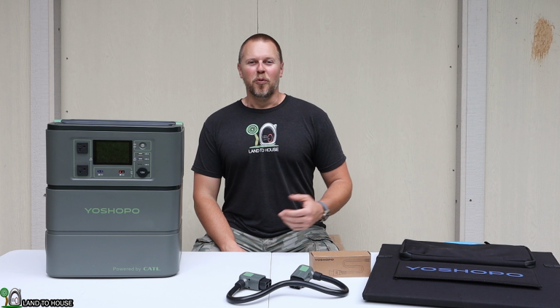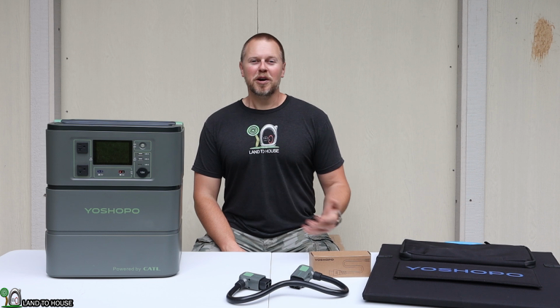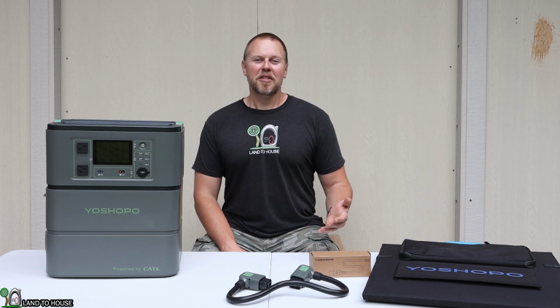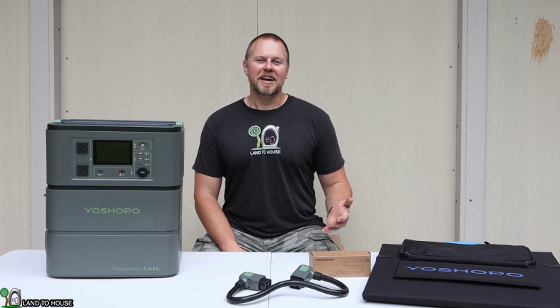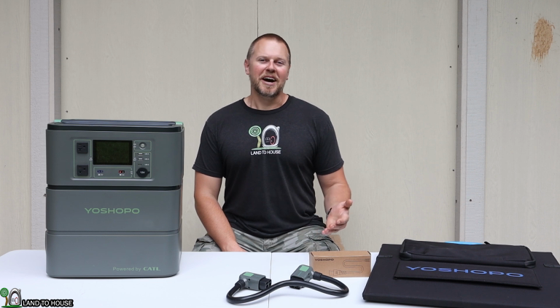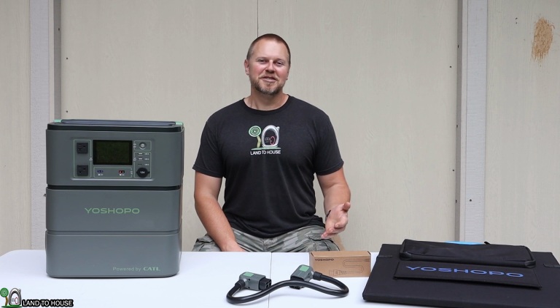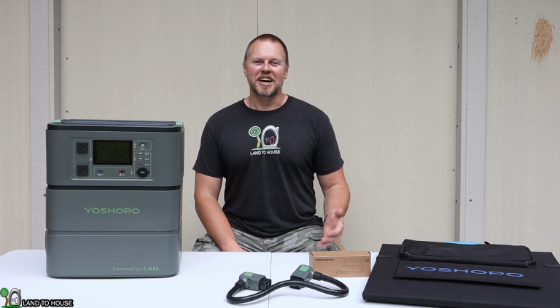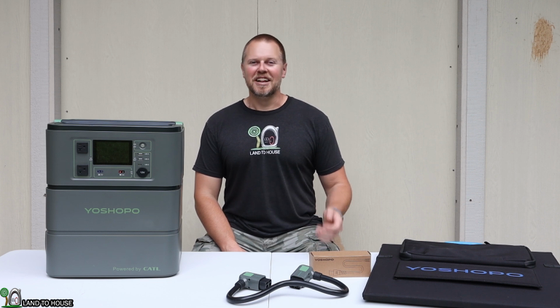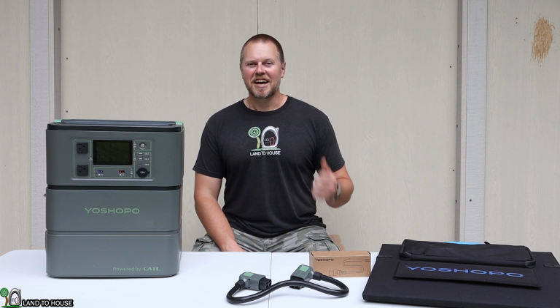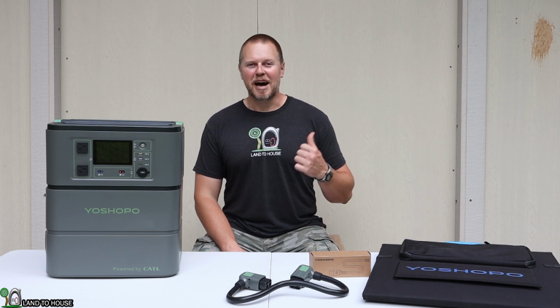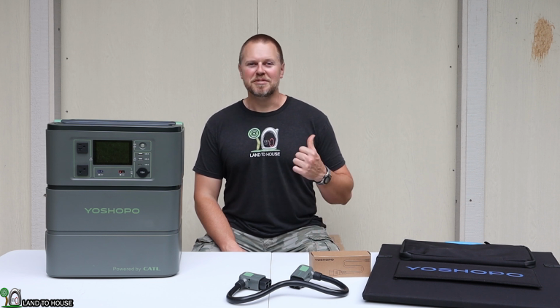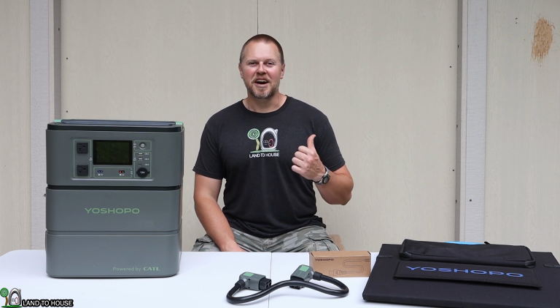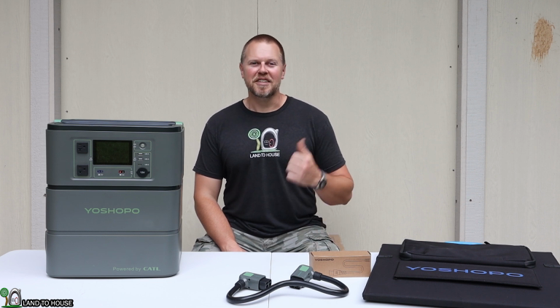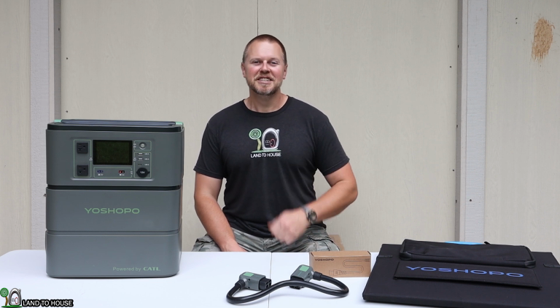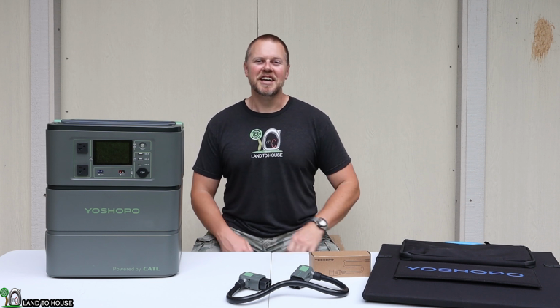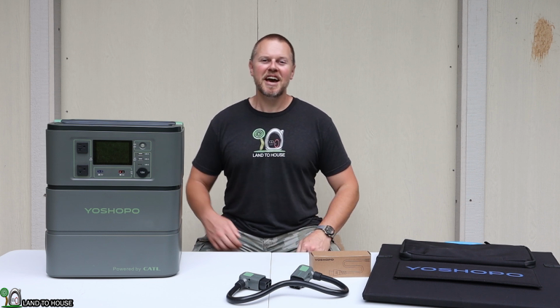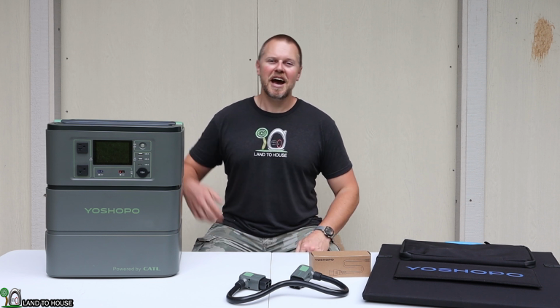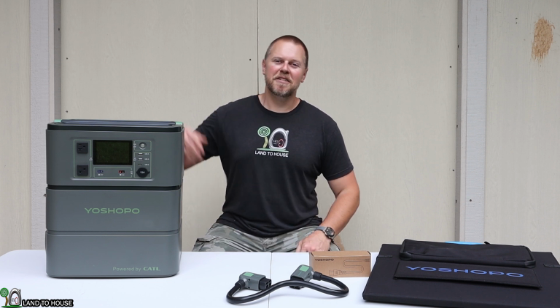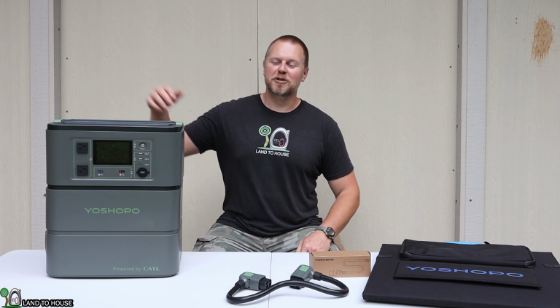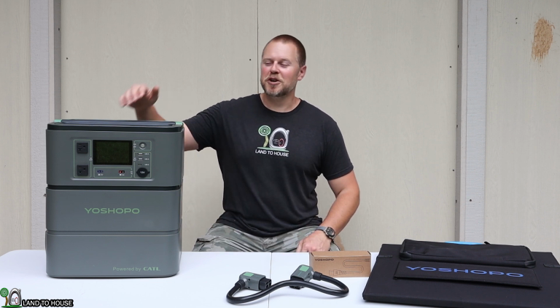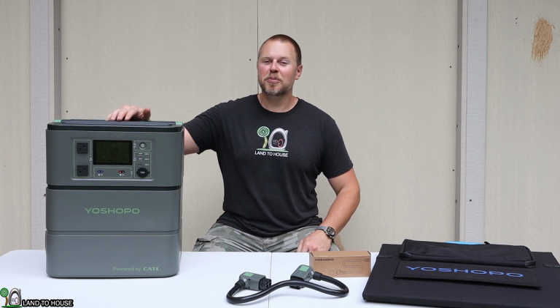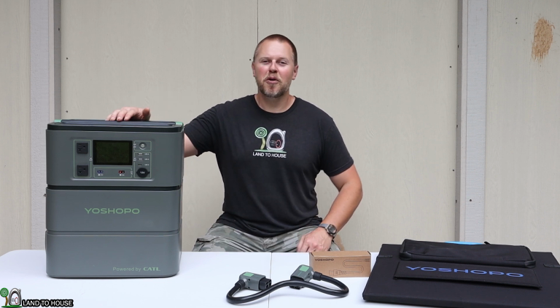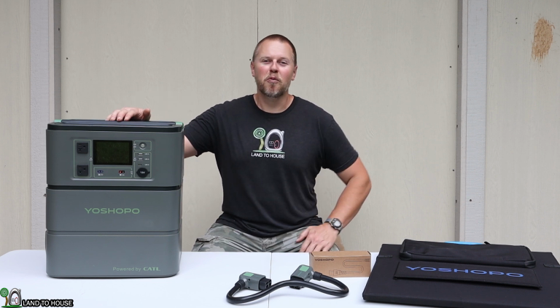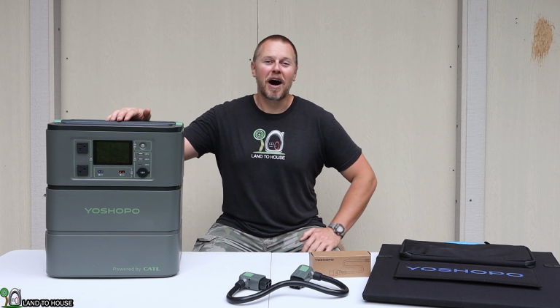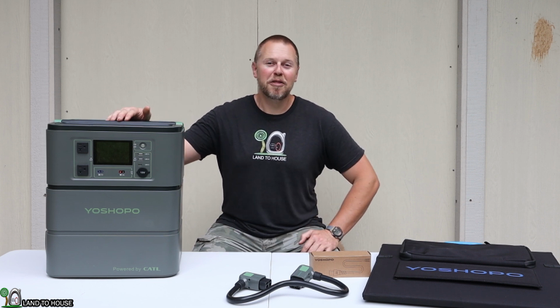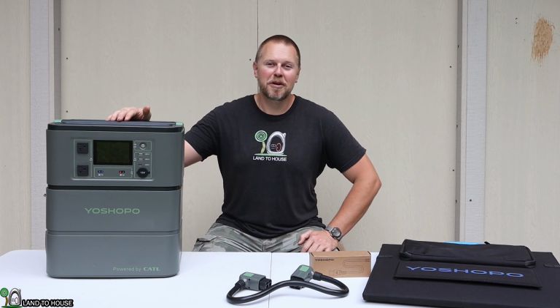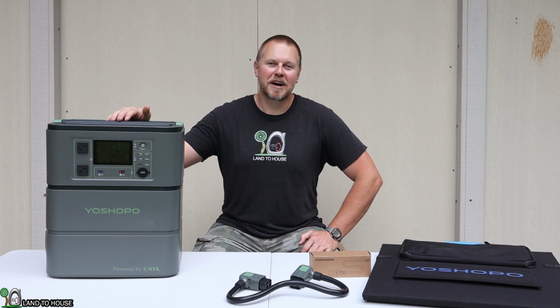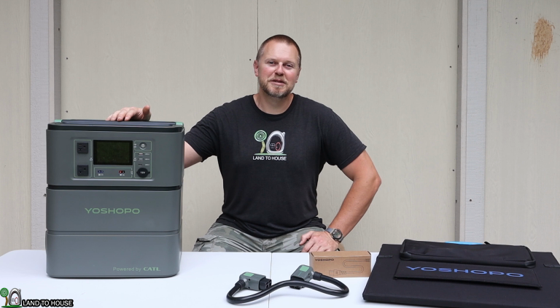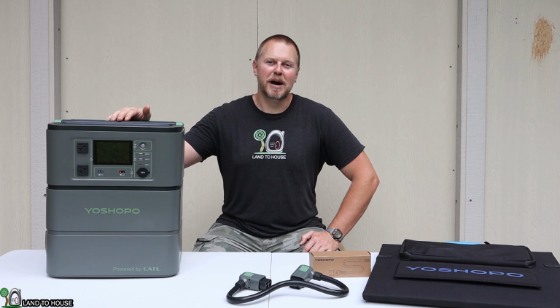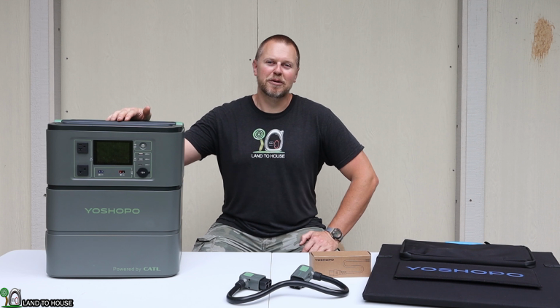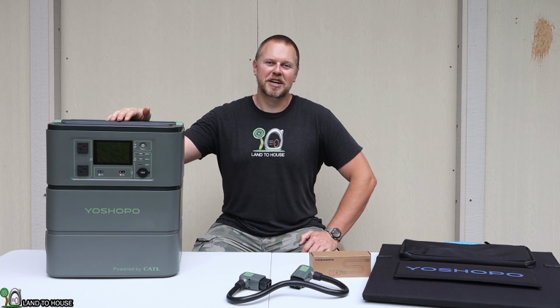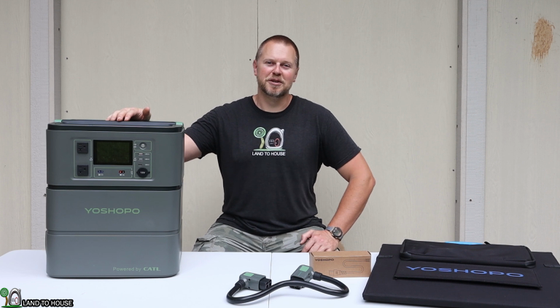Welcome to the Land of House channel. I'm Seth. Today I have the Oshopo Y3000 power station.